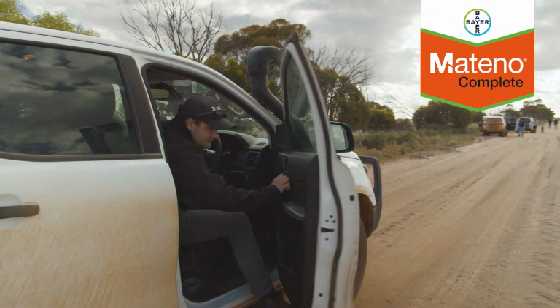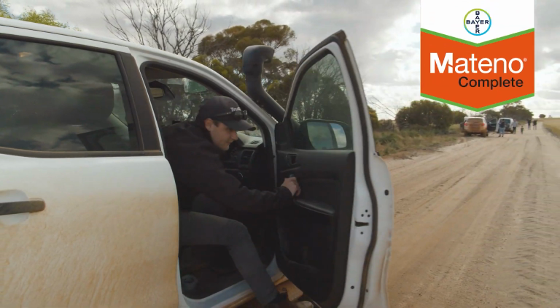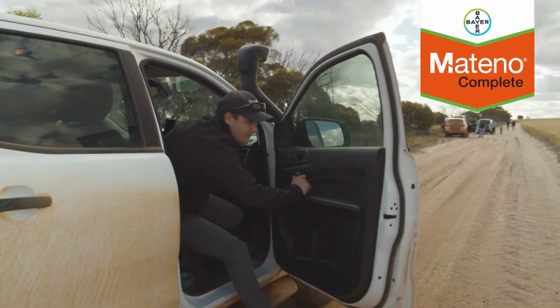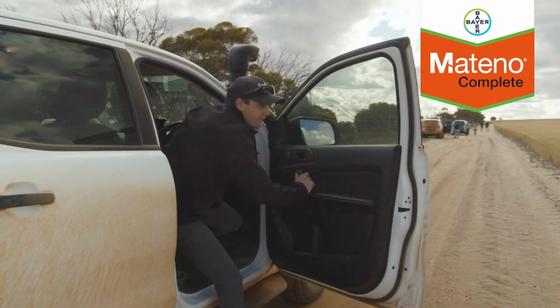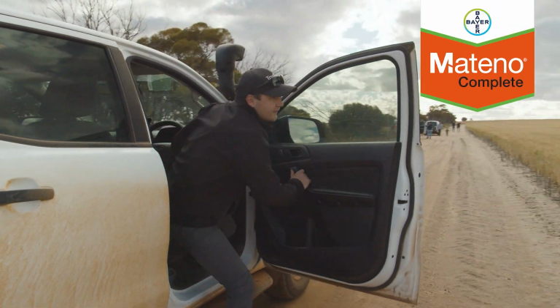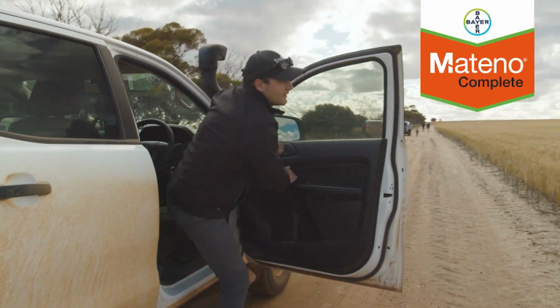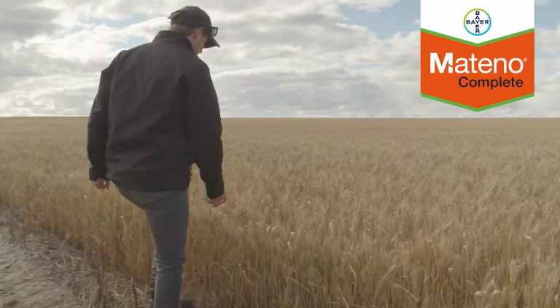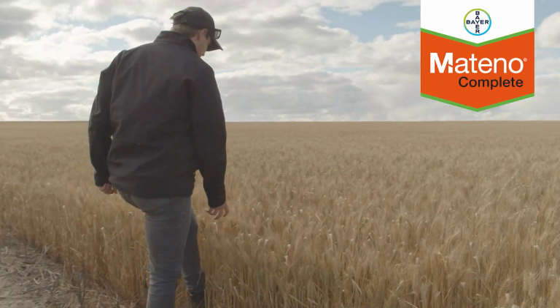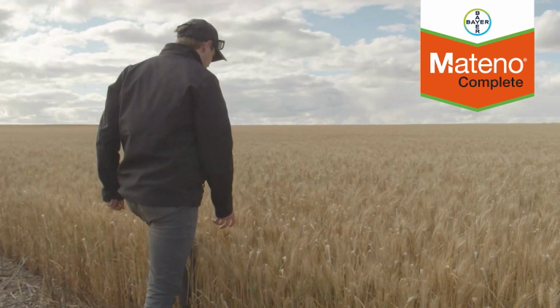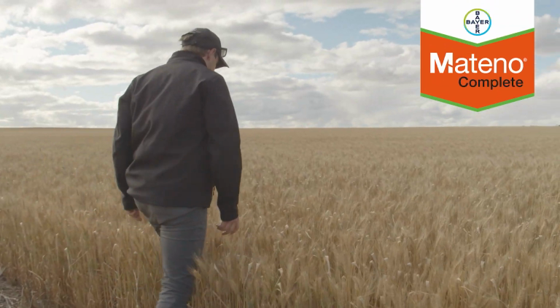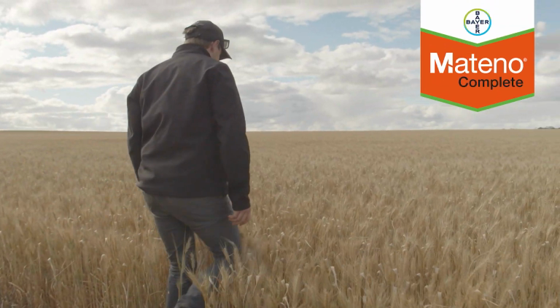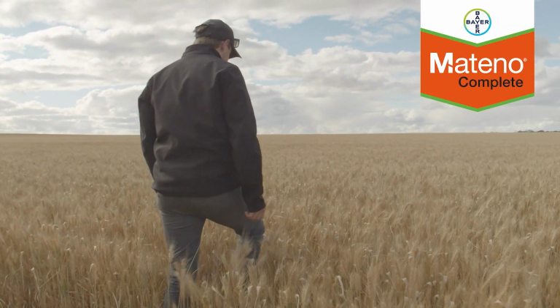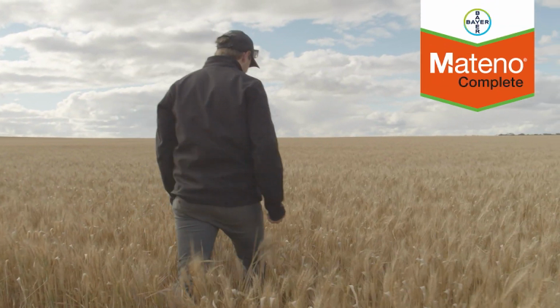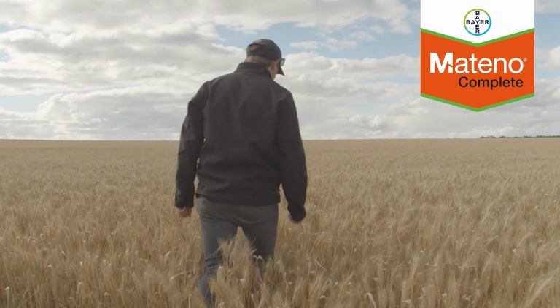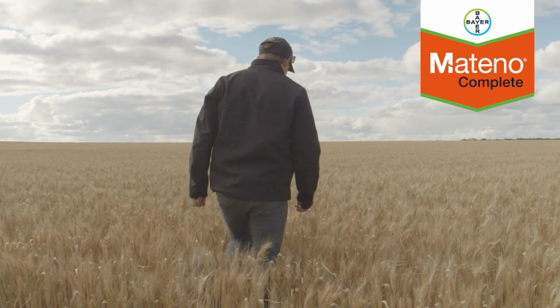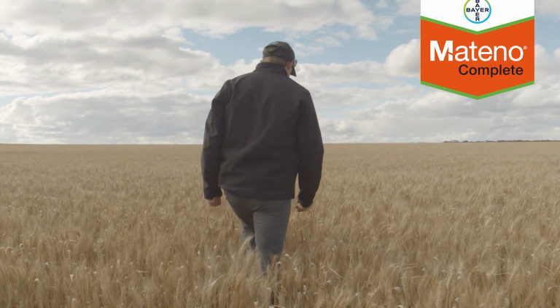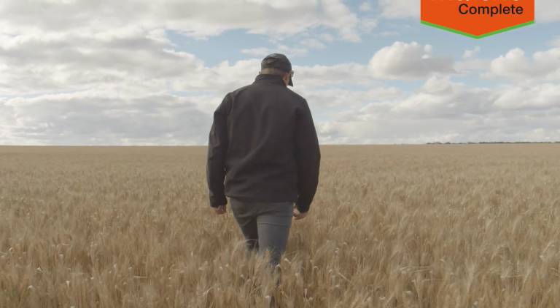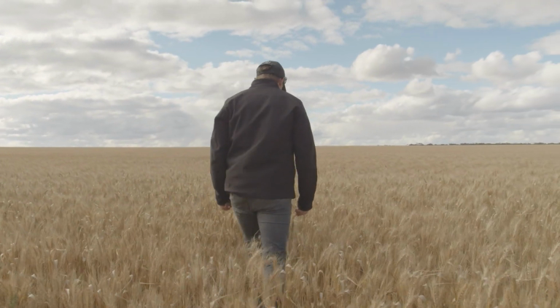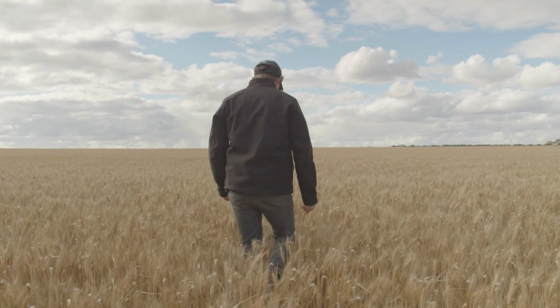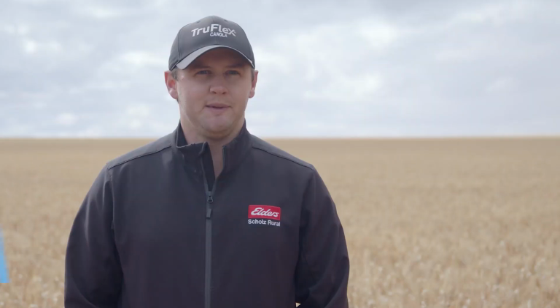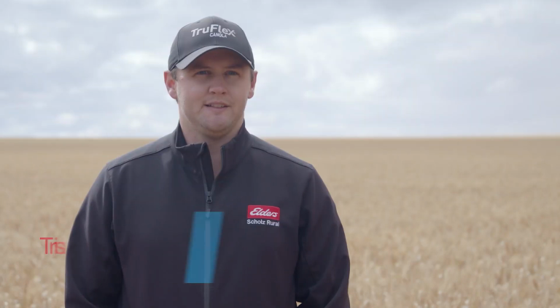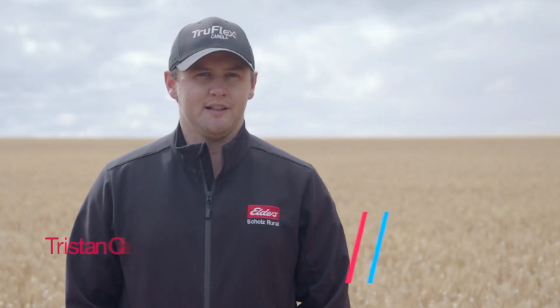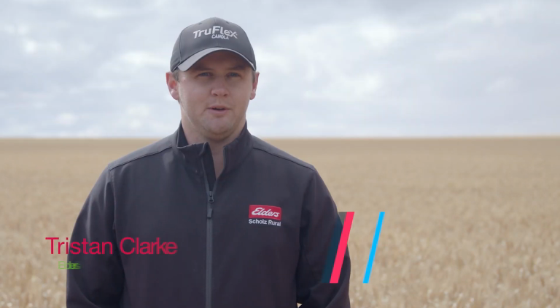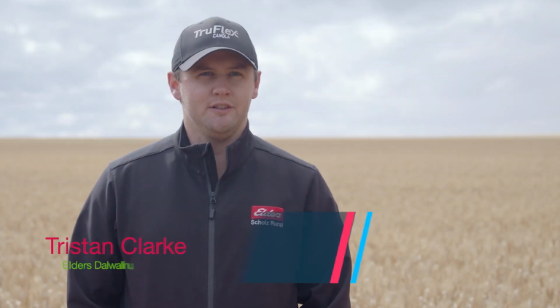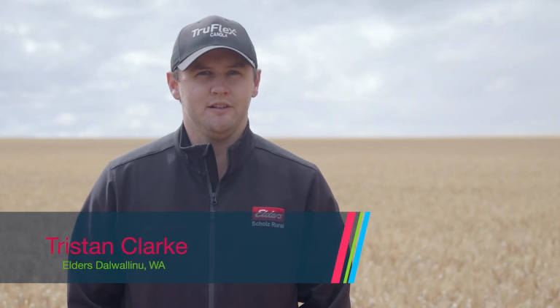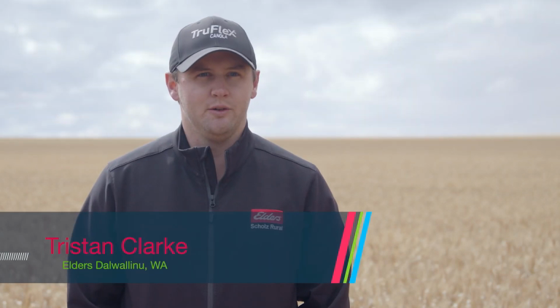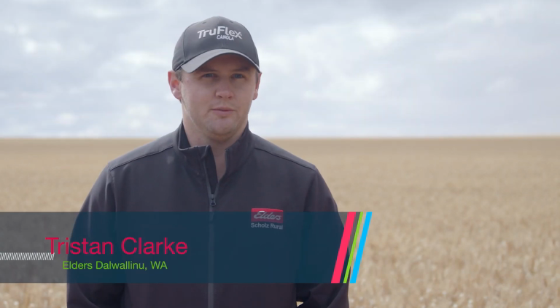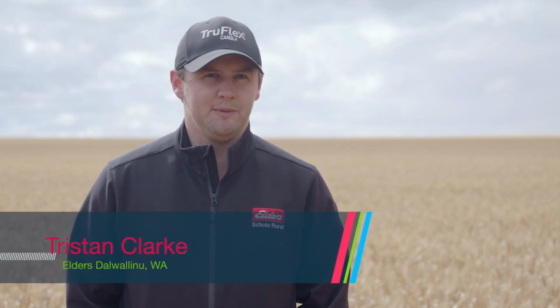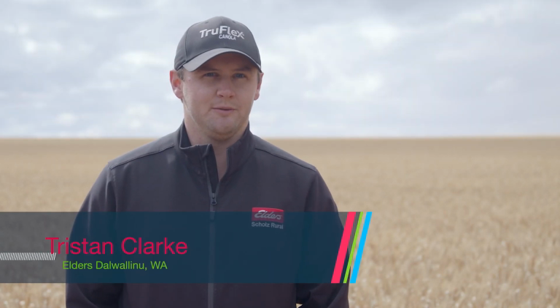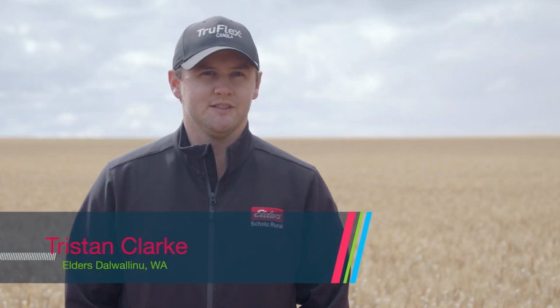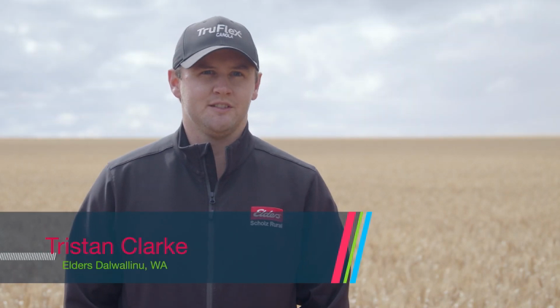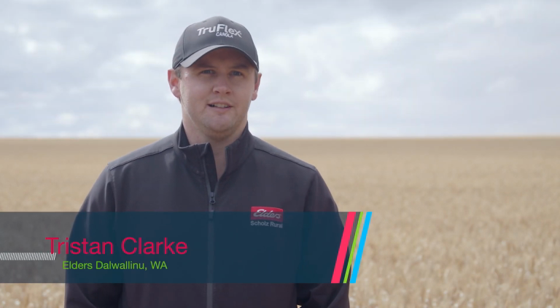Hi, I'm Tristan Clark. I'm an agronomist with Elders Shoals Rule based in Dalwollandee in the Northern Wheatbelt of Western Australia.